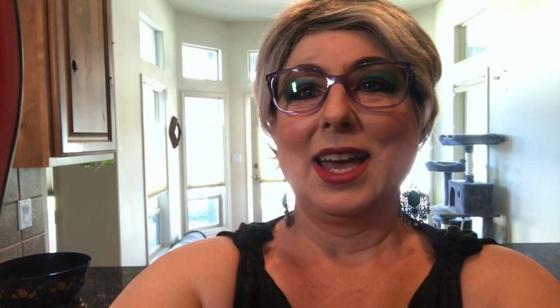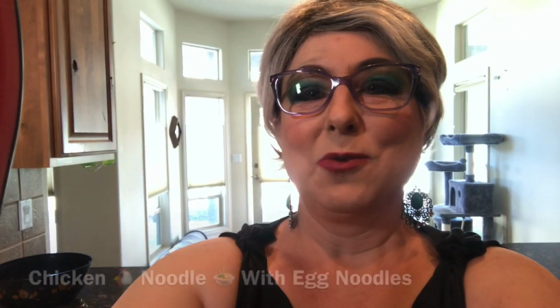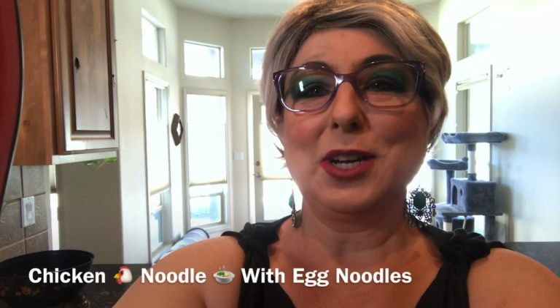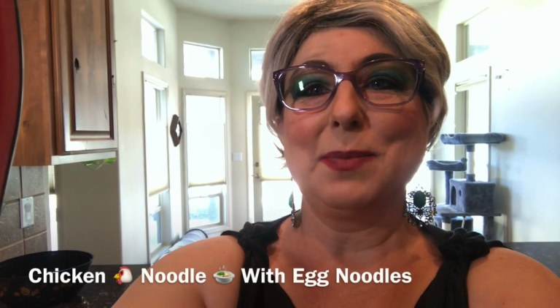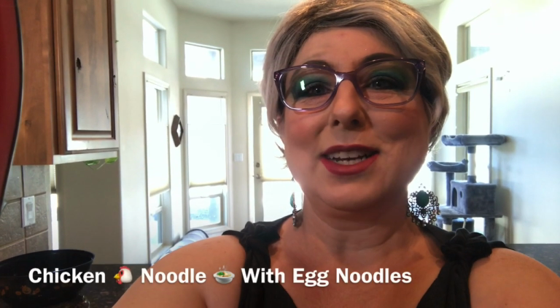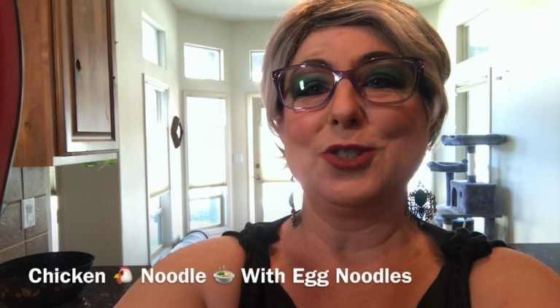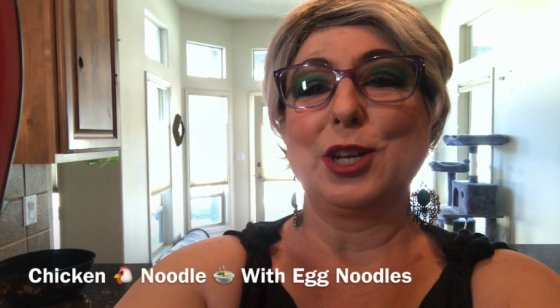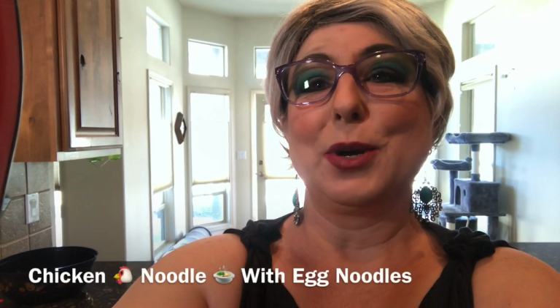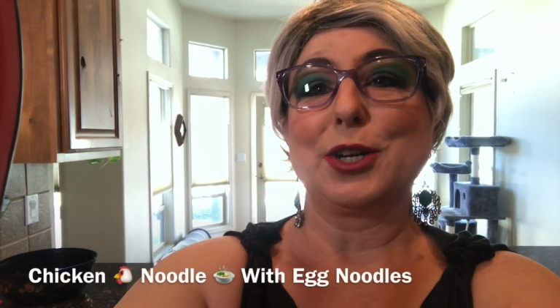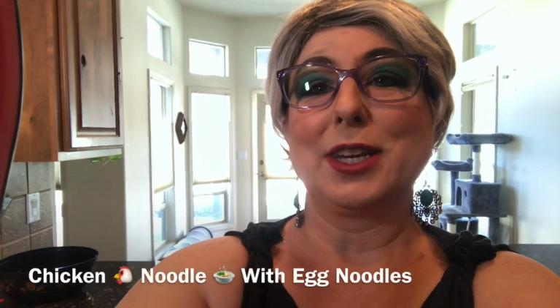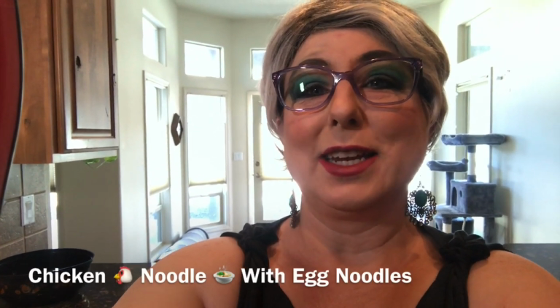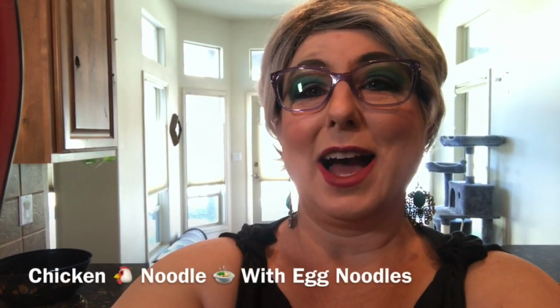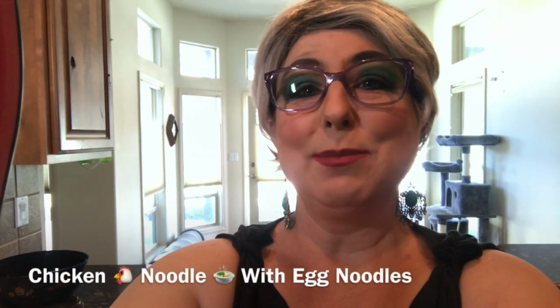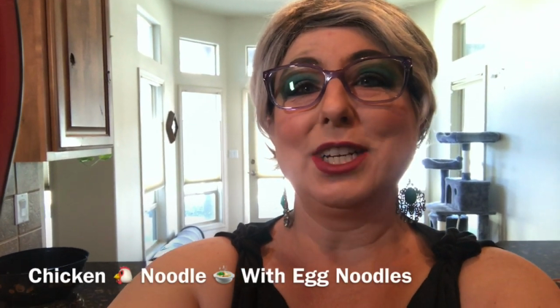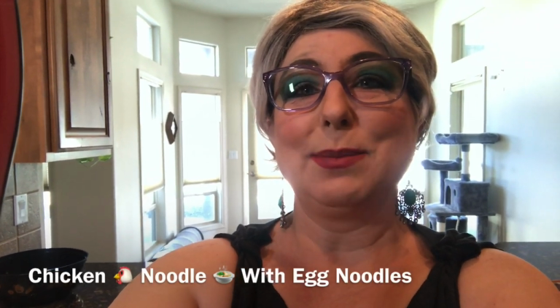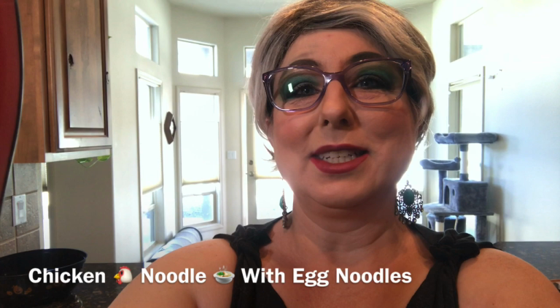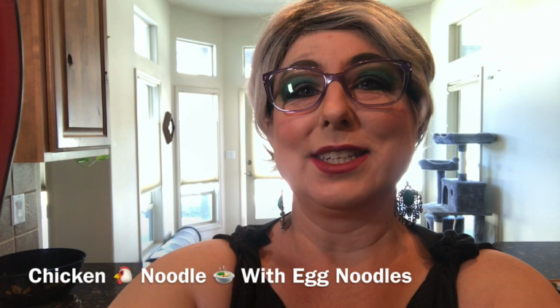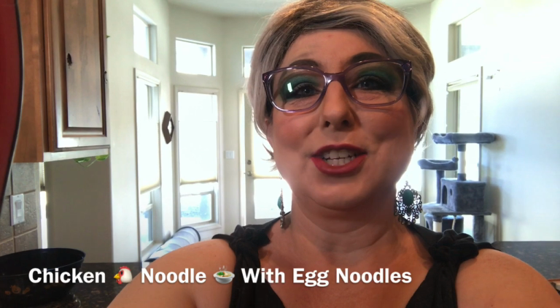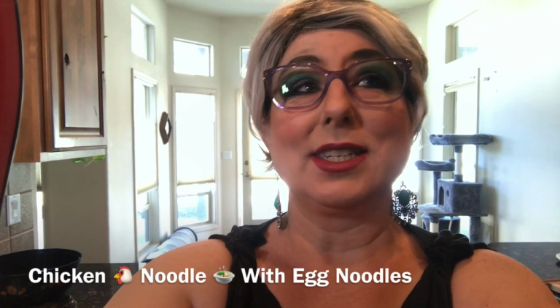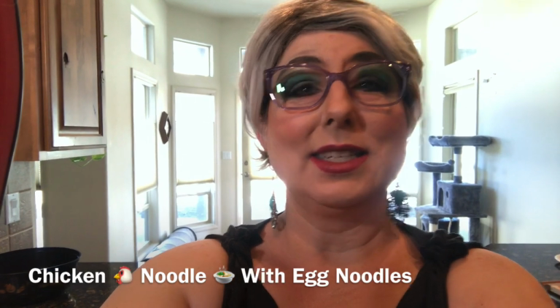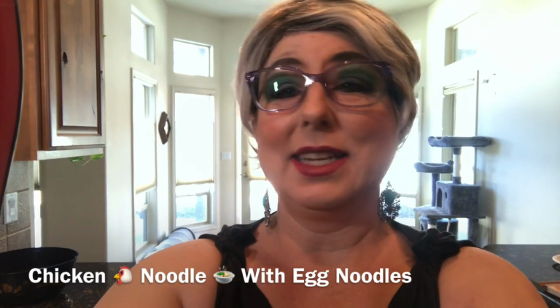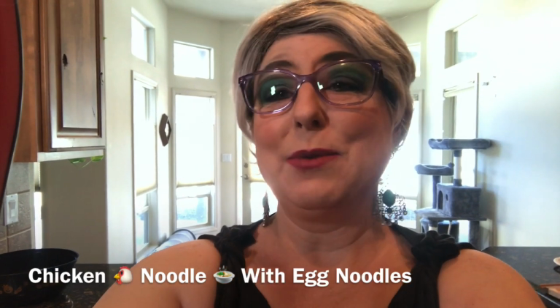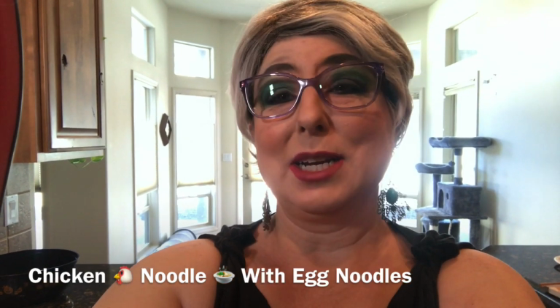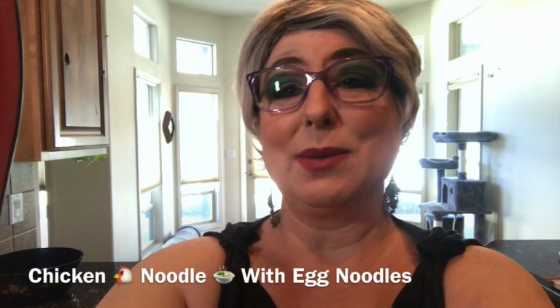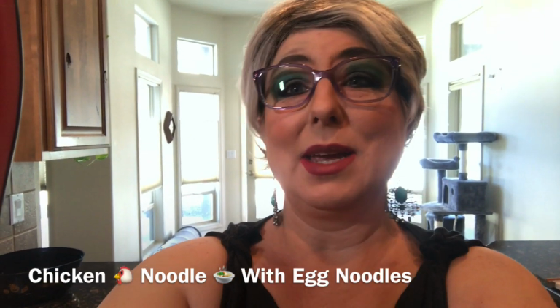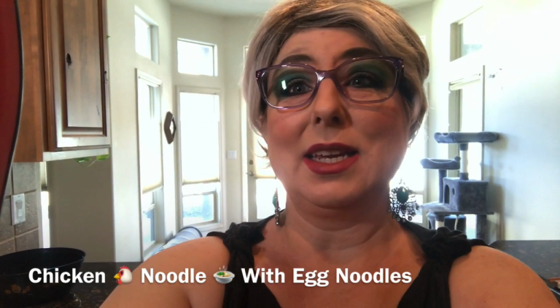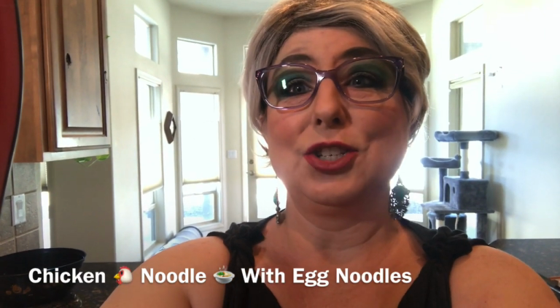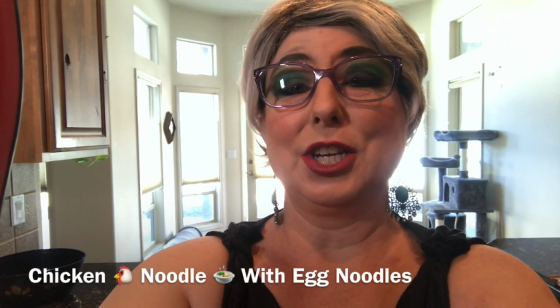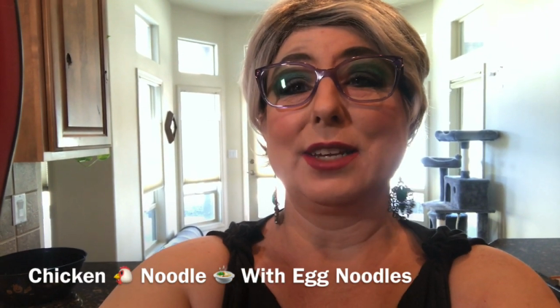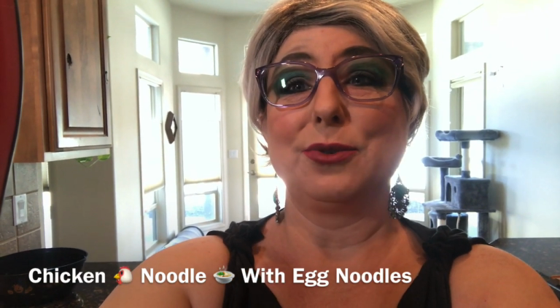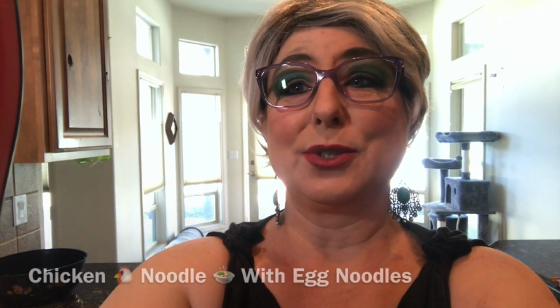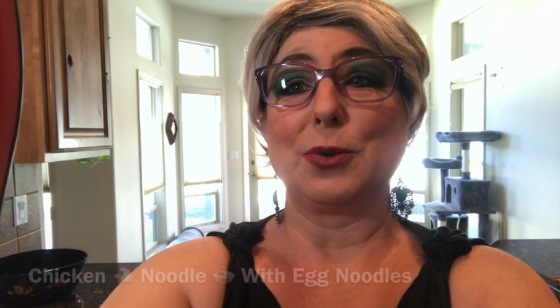Welcome back to Trailer Park Cooking. I'm Jeannie B Delicious, and today we're going to be making chicken noodle soup.